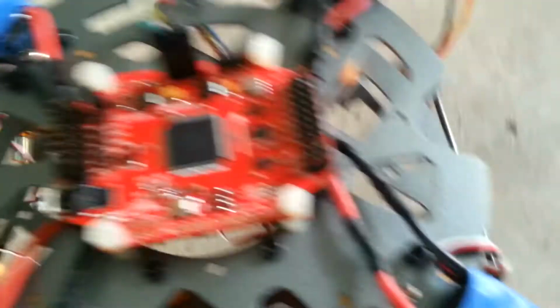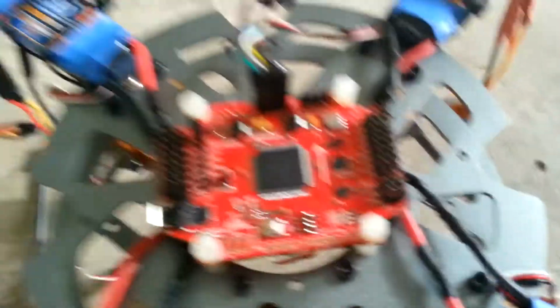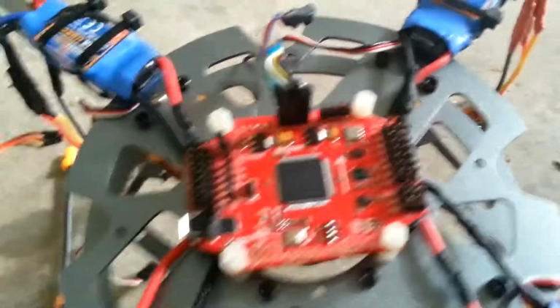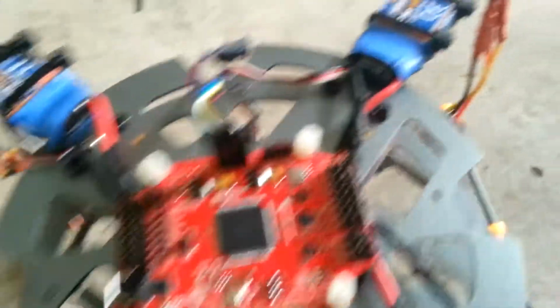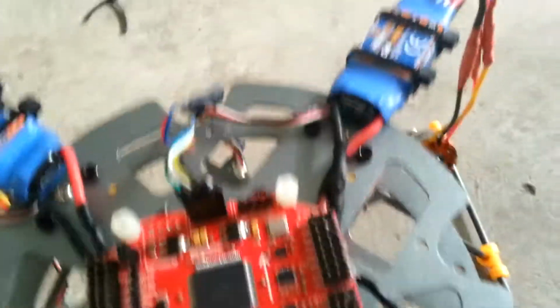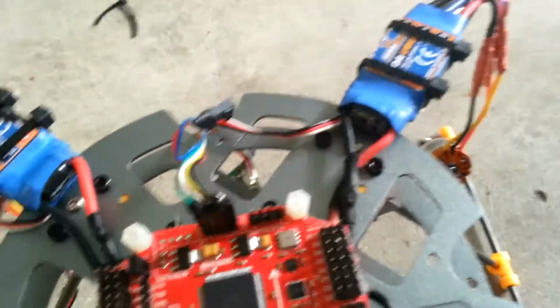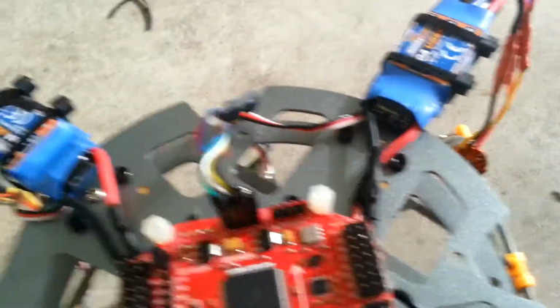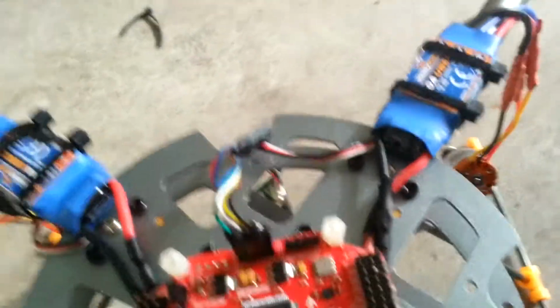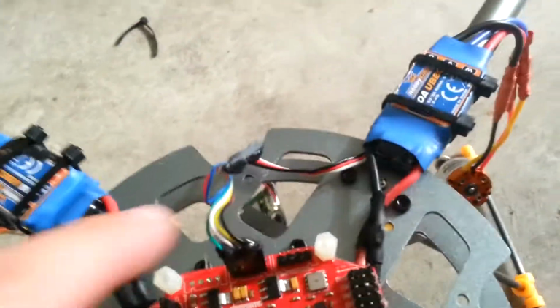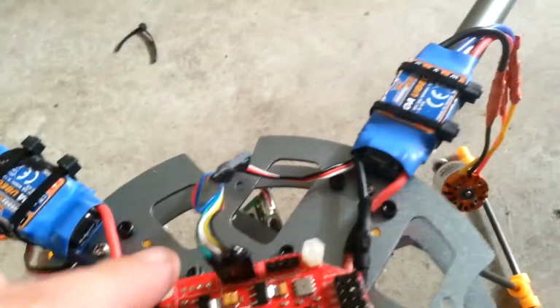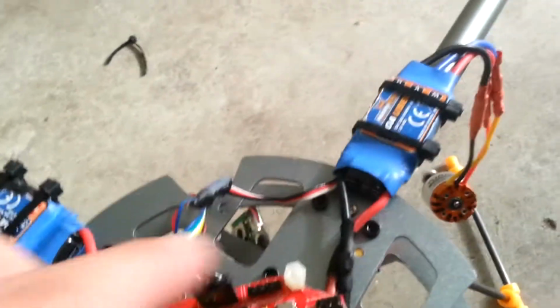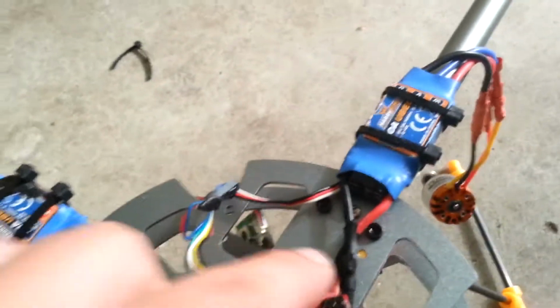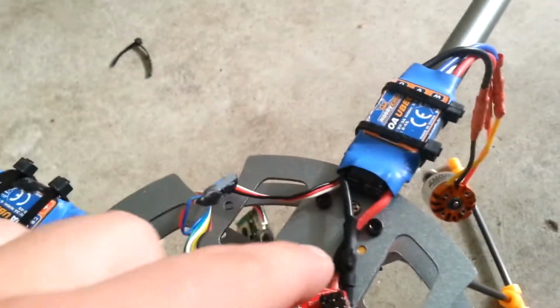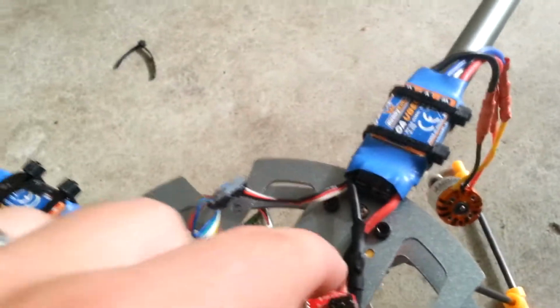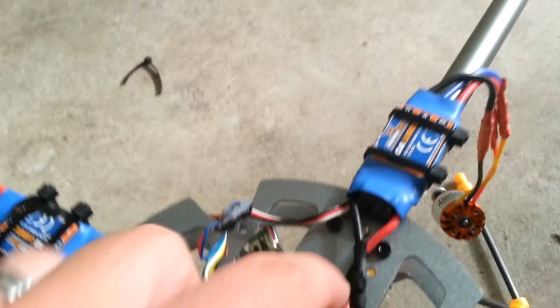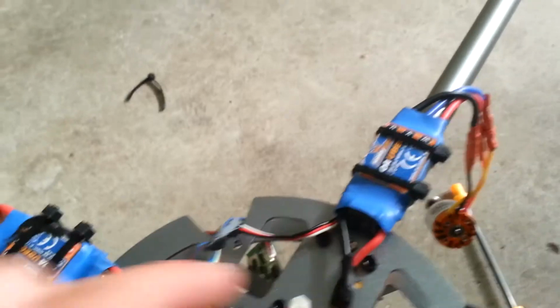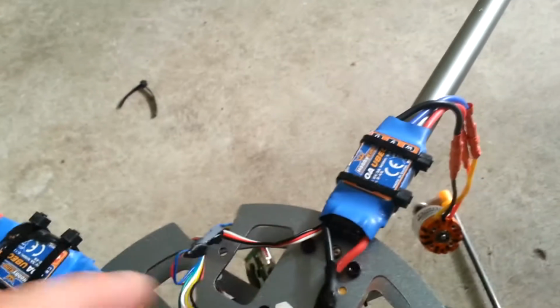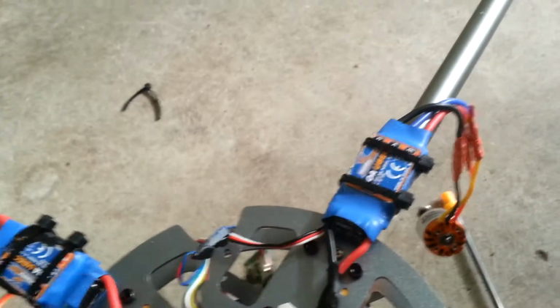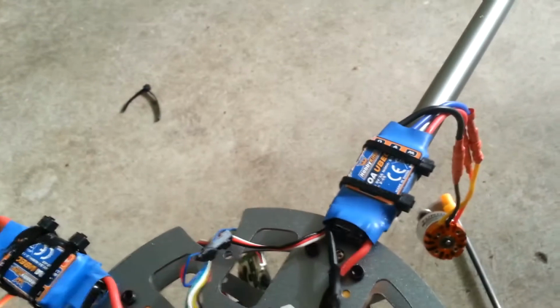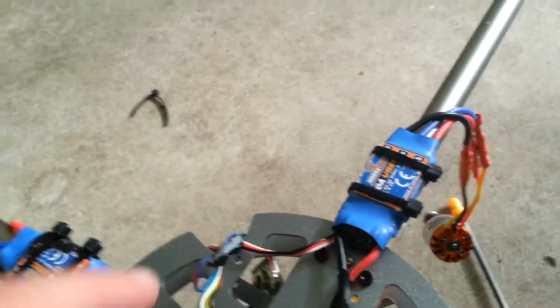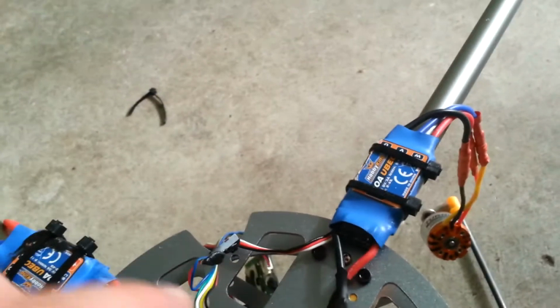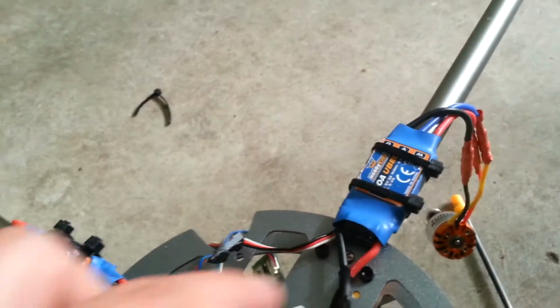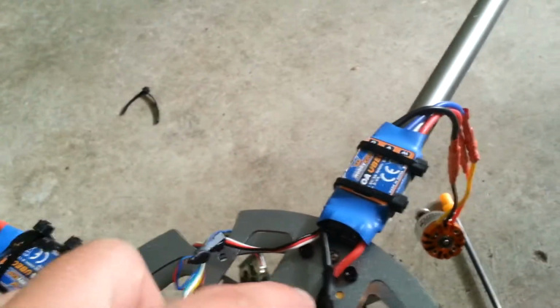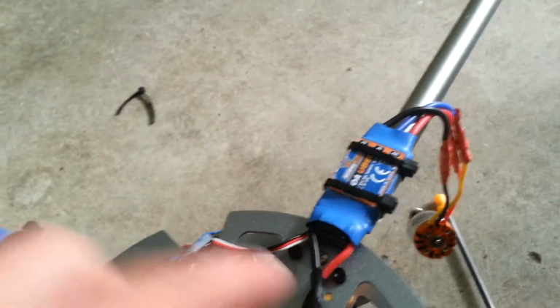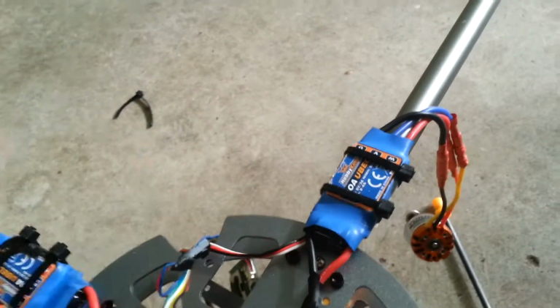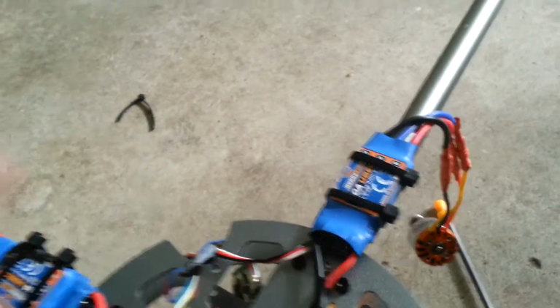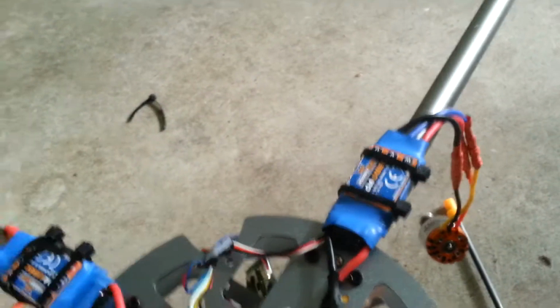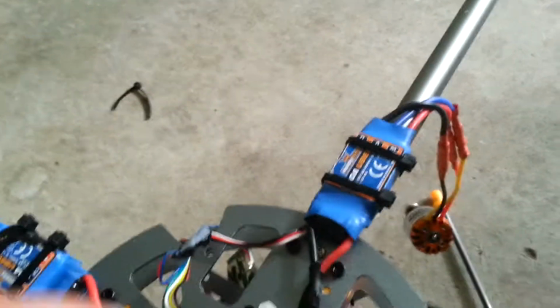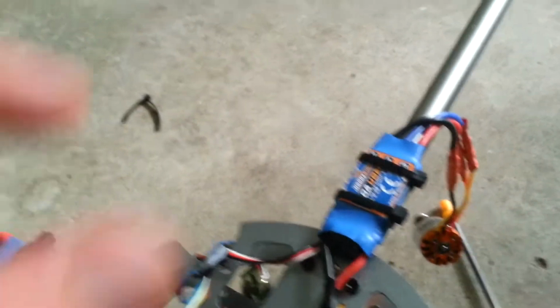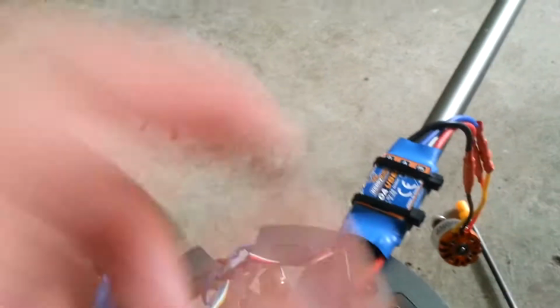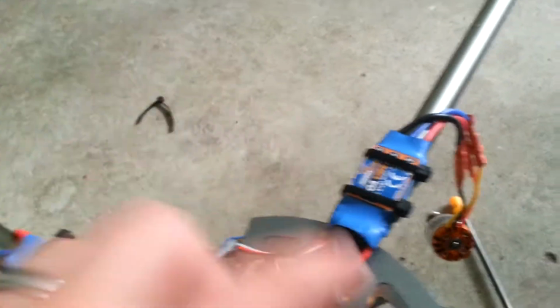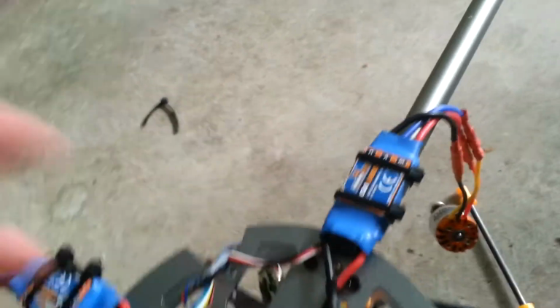Other than that, just a little nylon nuts. You can add more things if you want to go up with it.